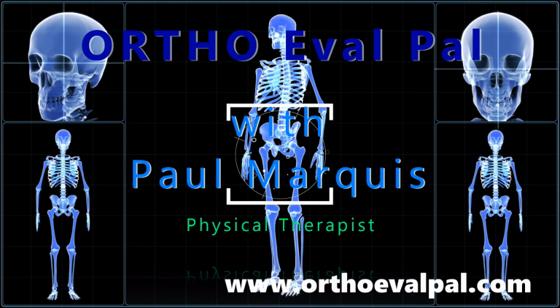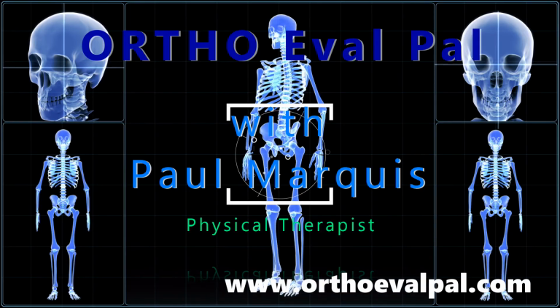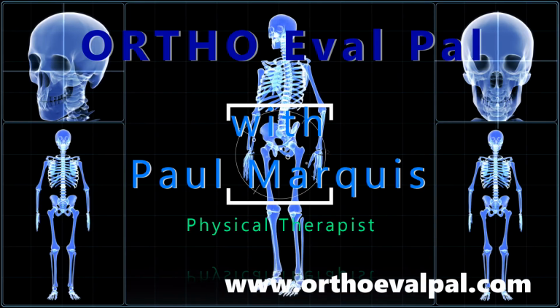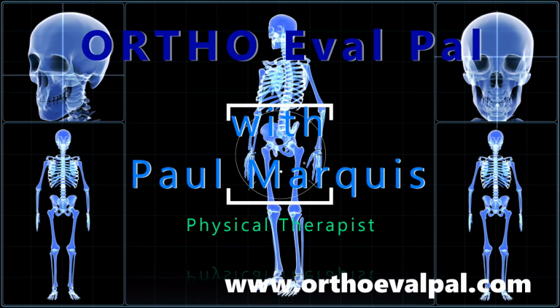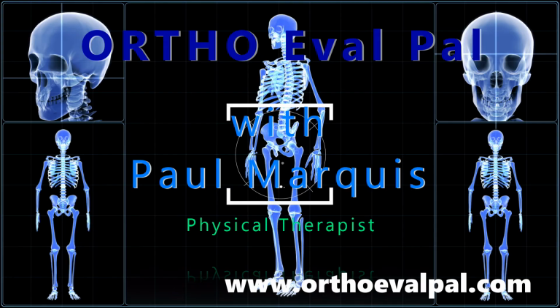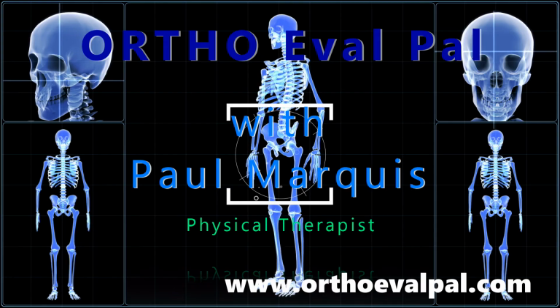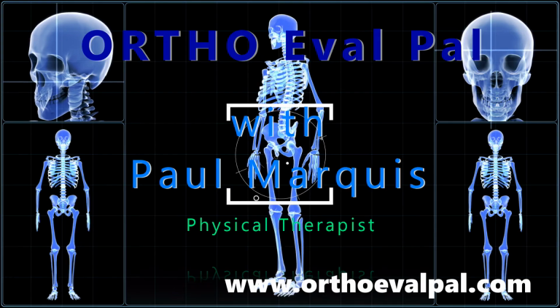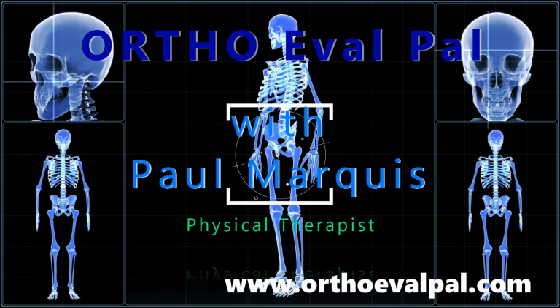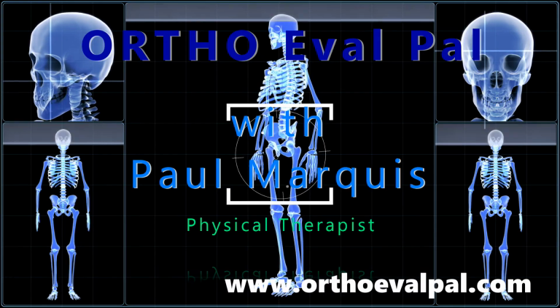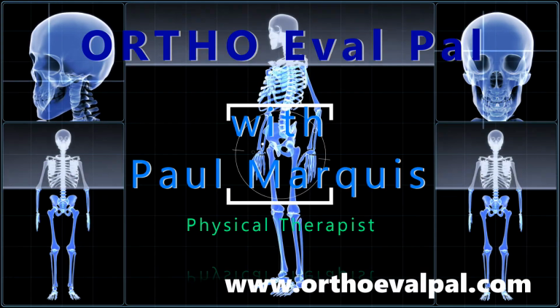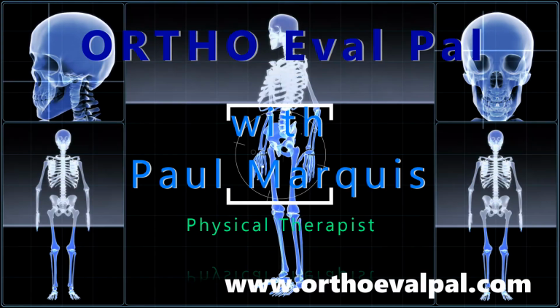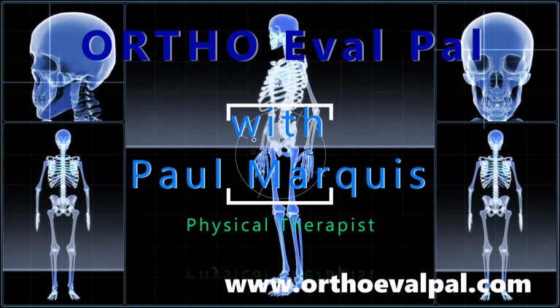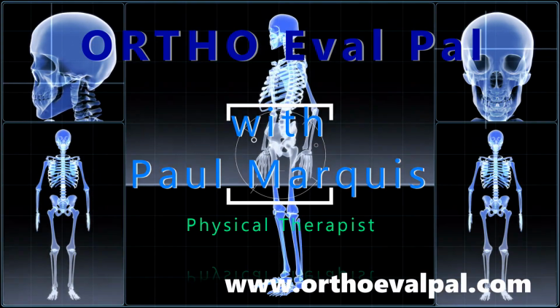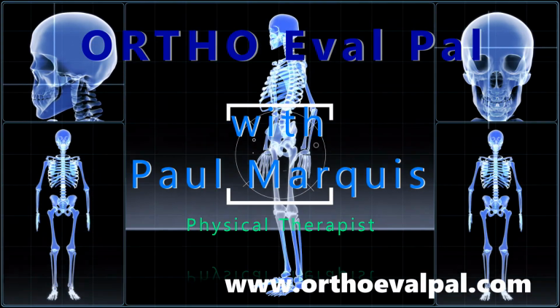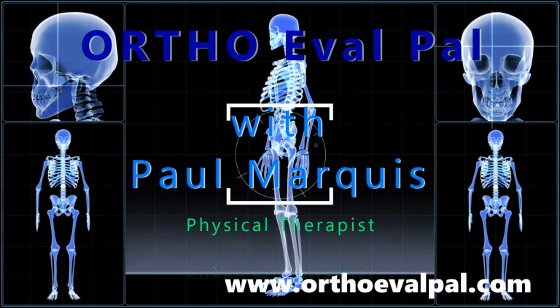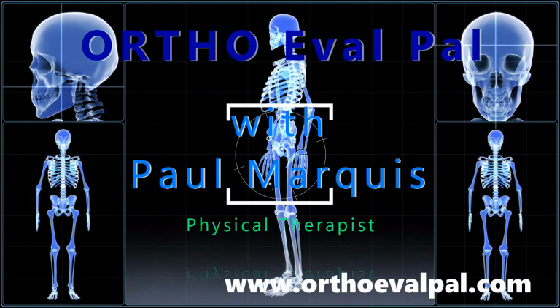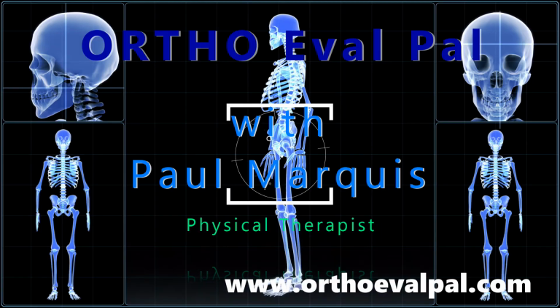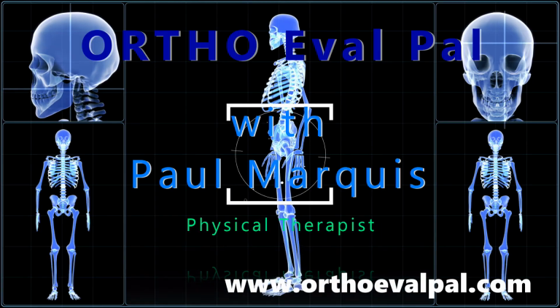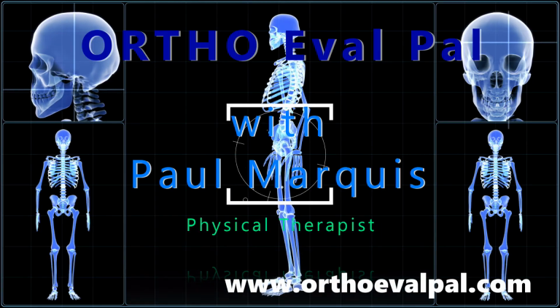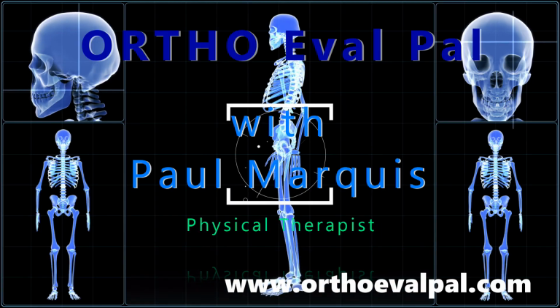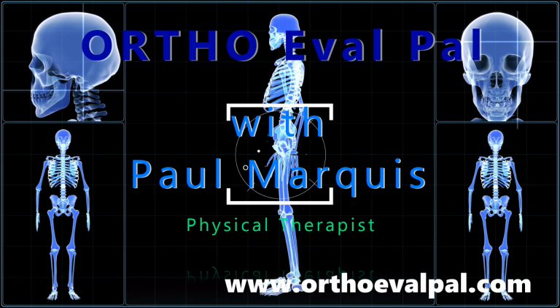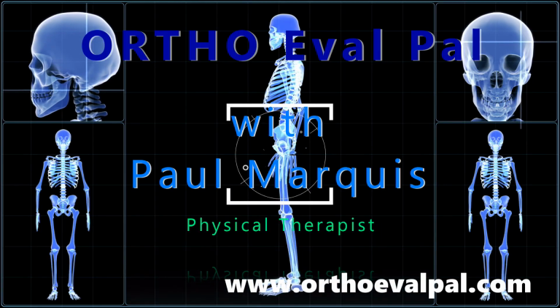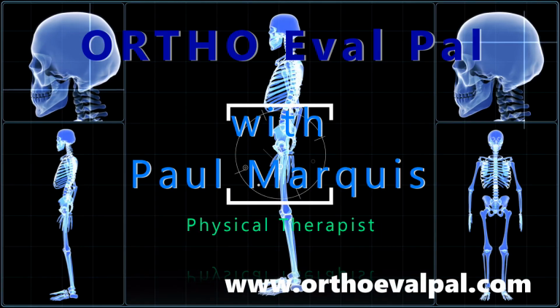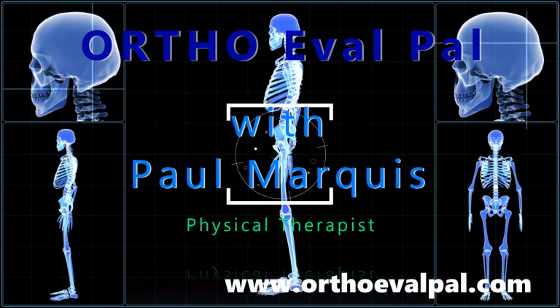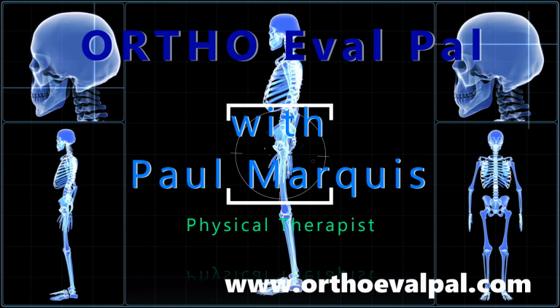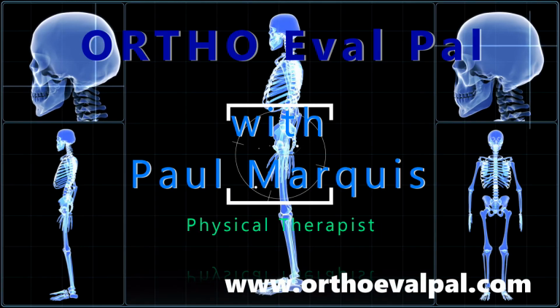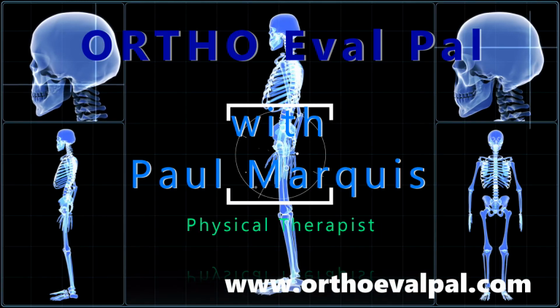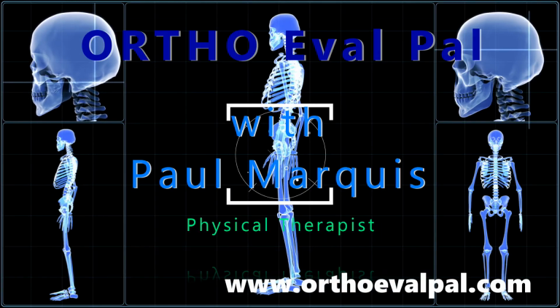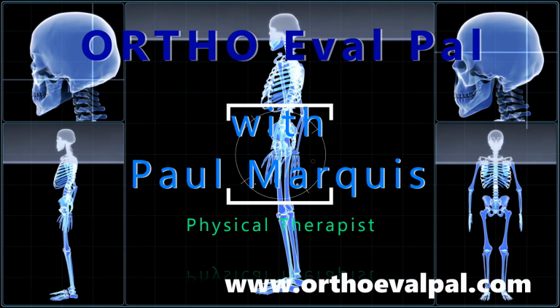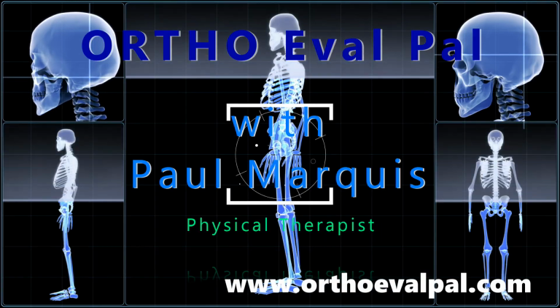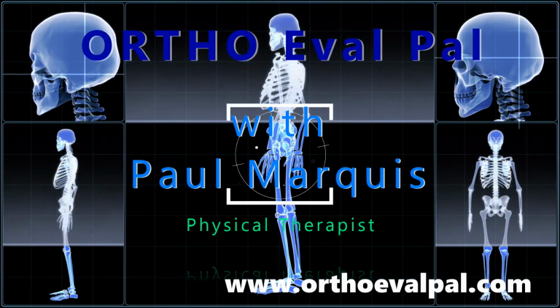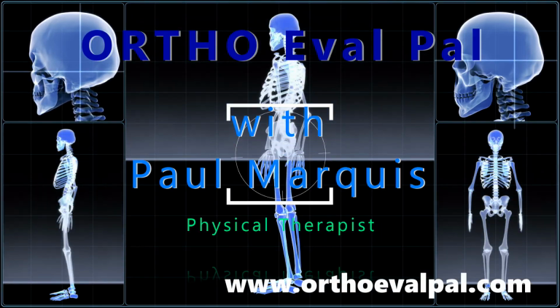We hope you've enjoyed this video. For more awesome content, go to orthoevalpal.com. Can't wait to see you there.